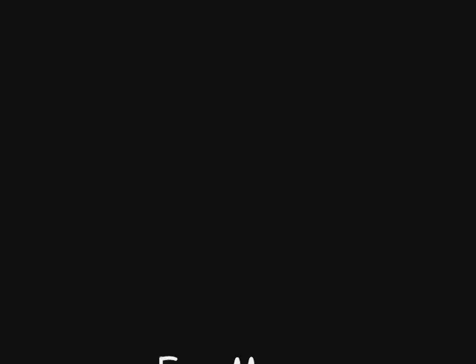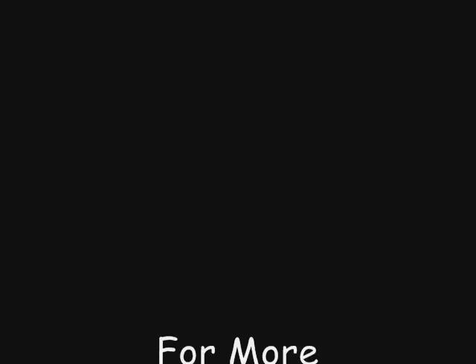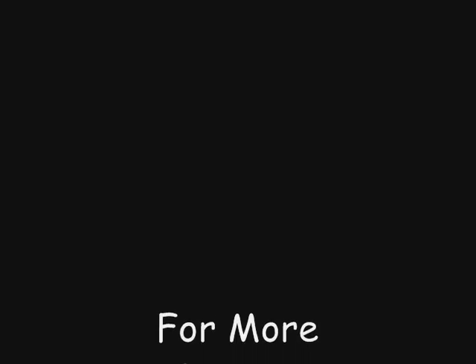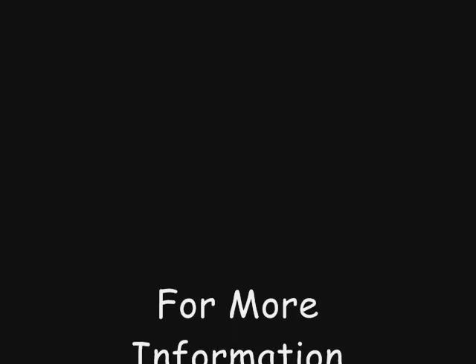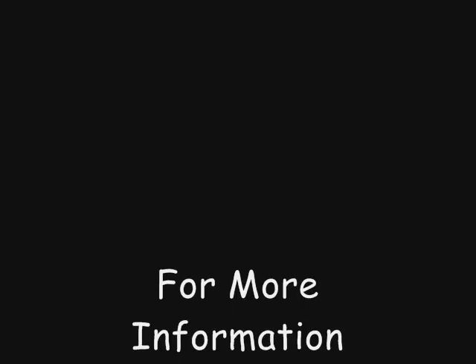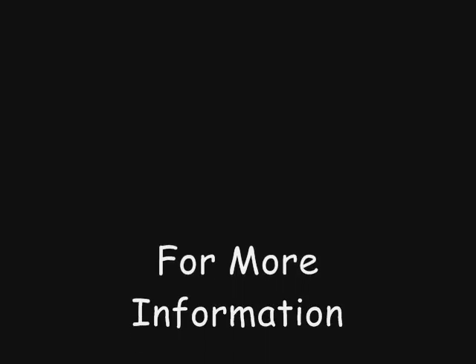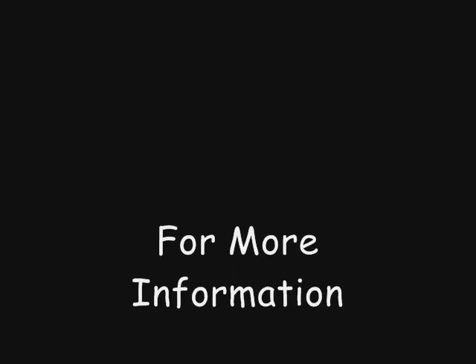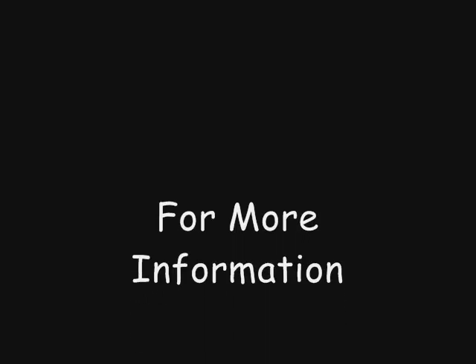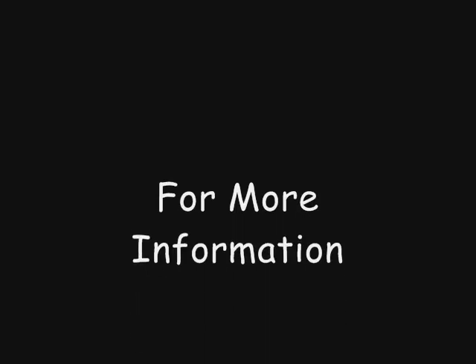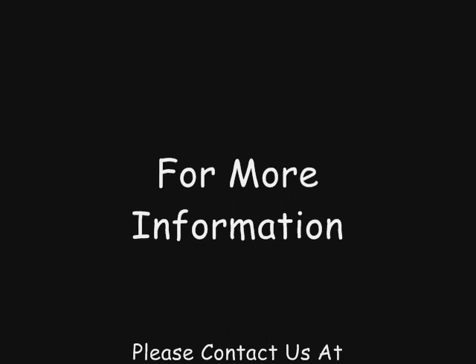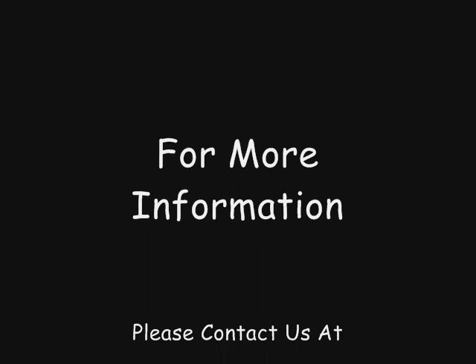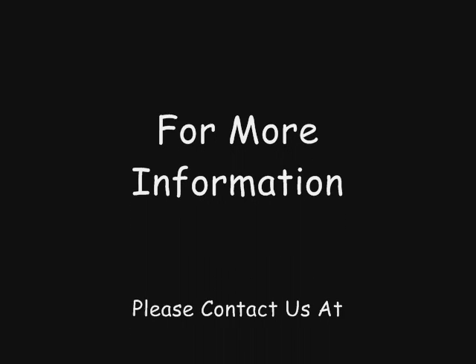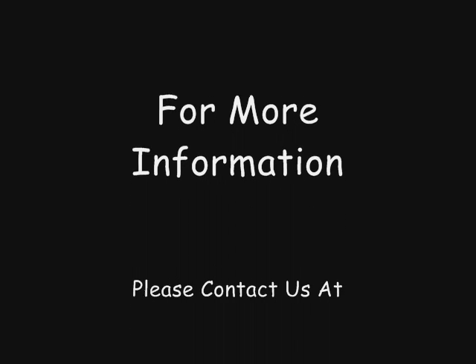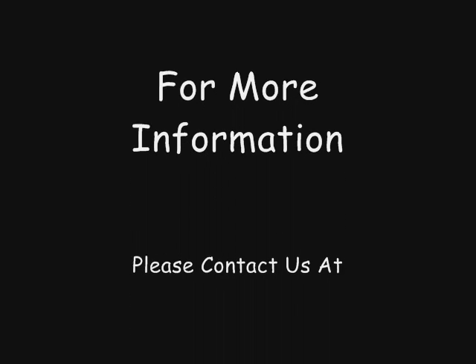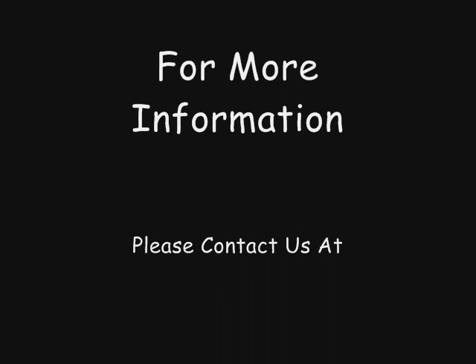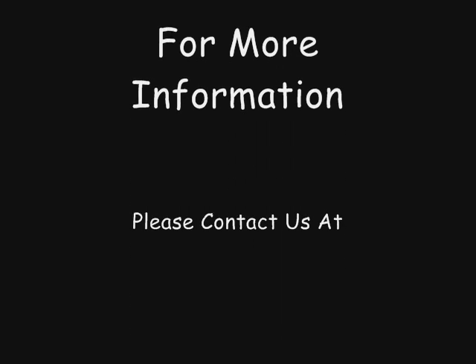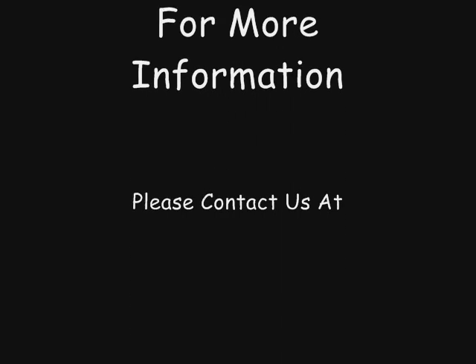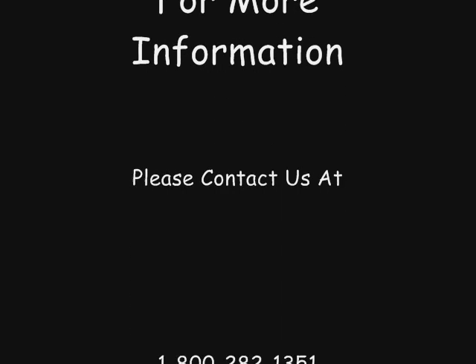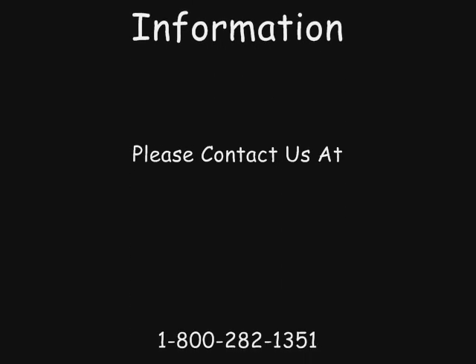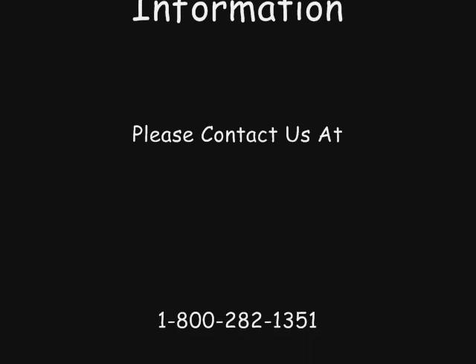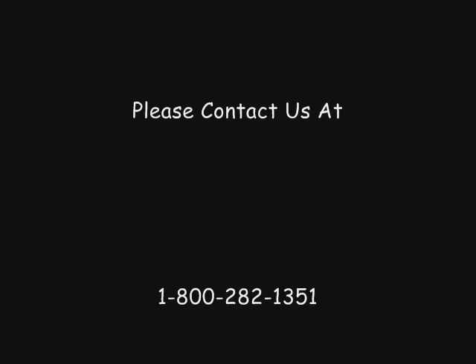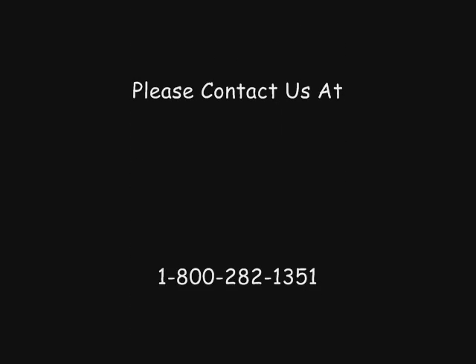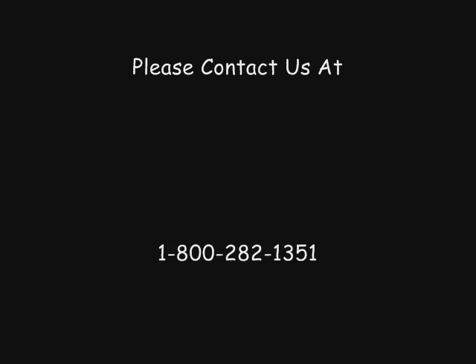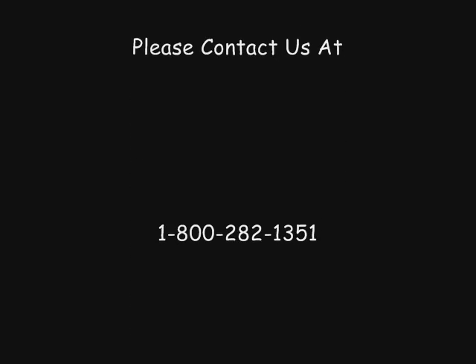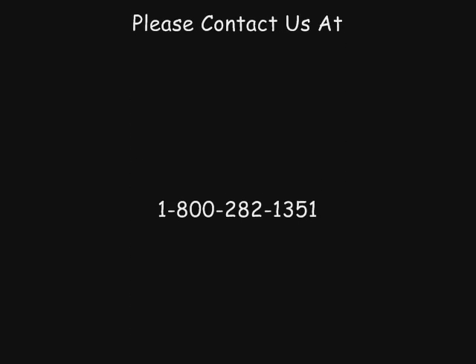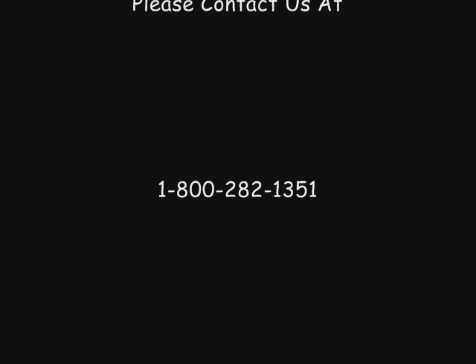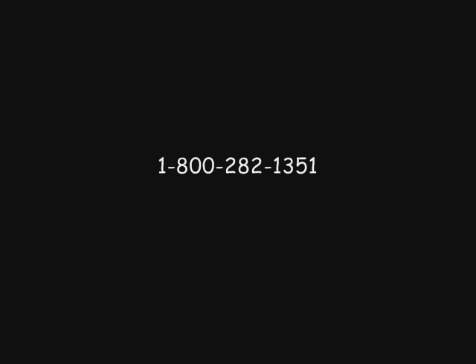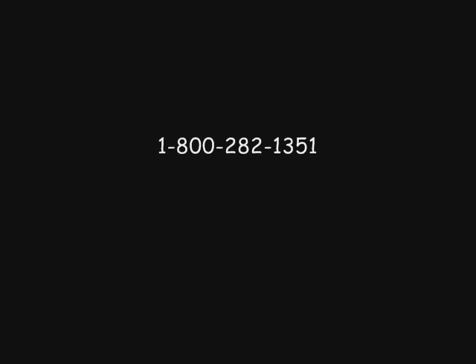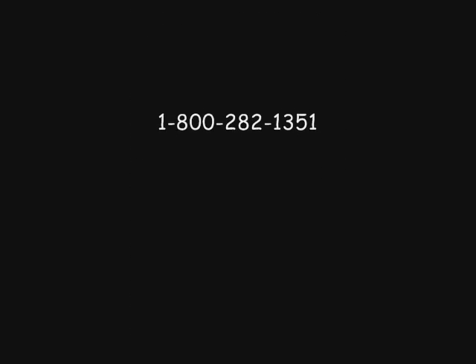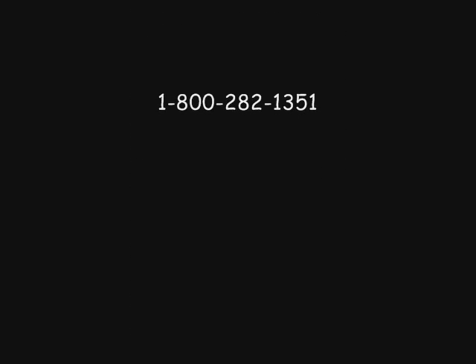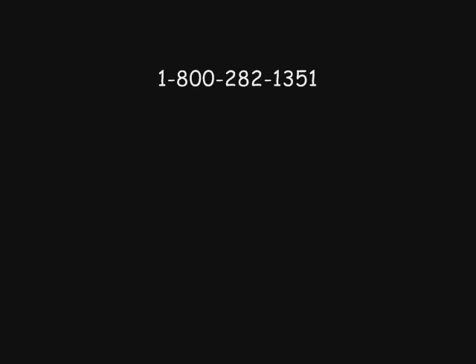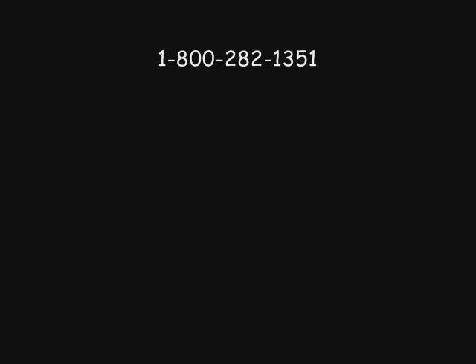For more information, please contact us at 1-800-282-1351.